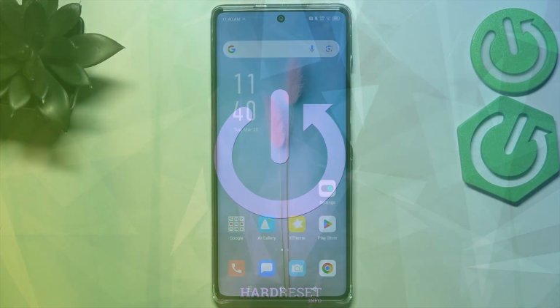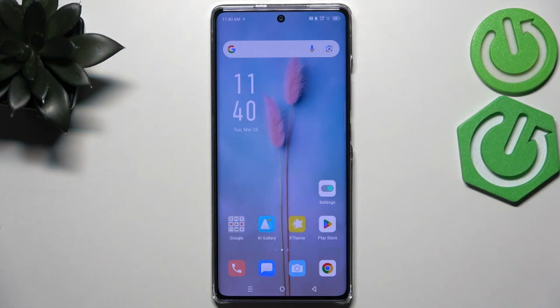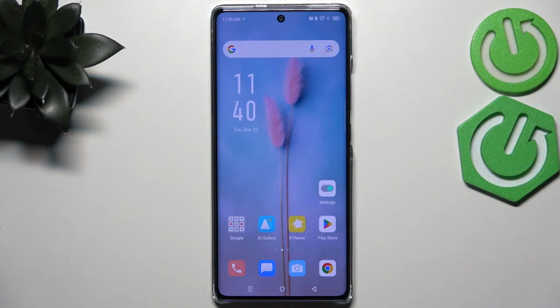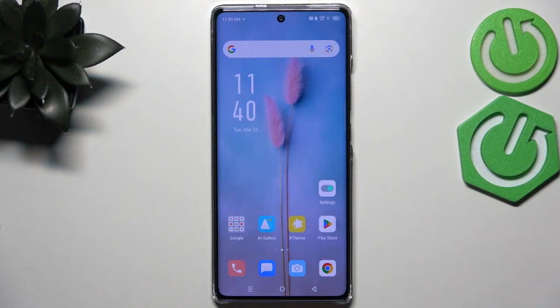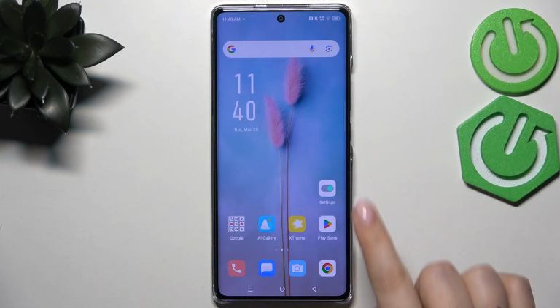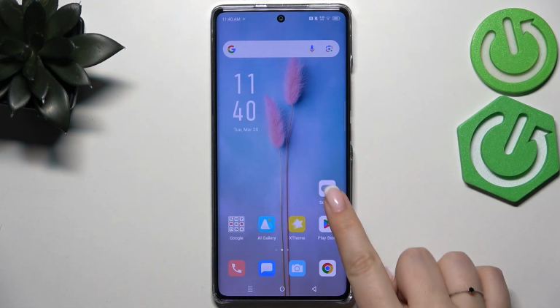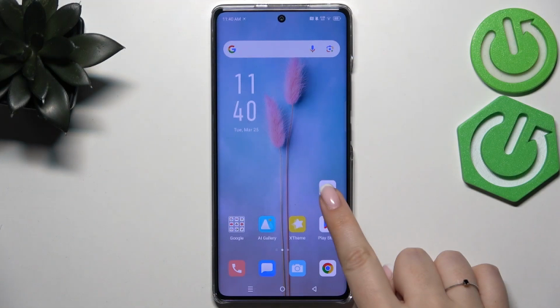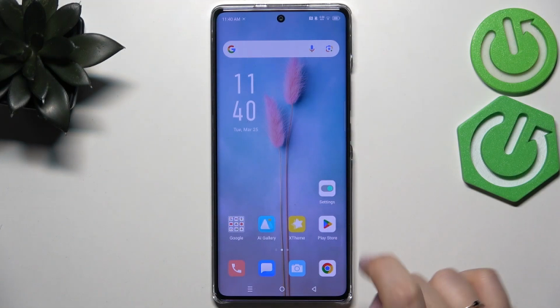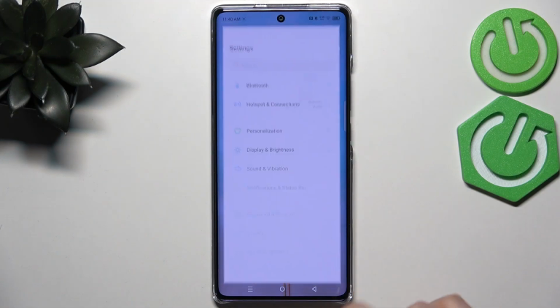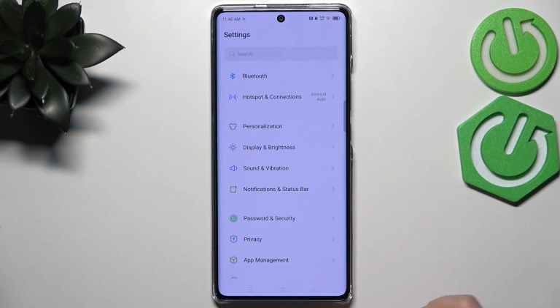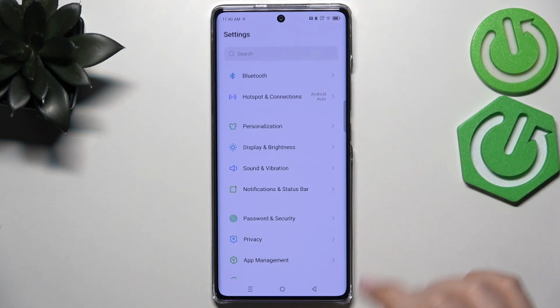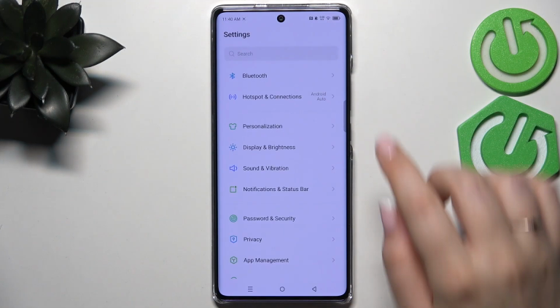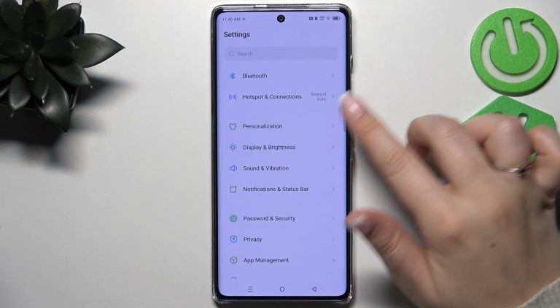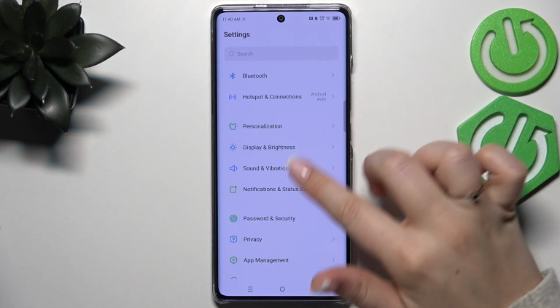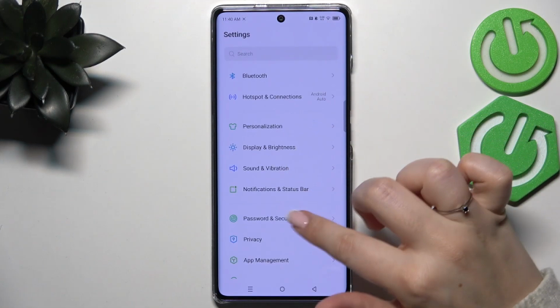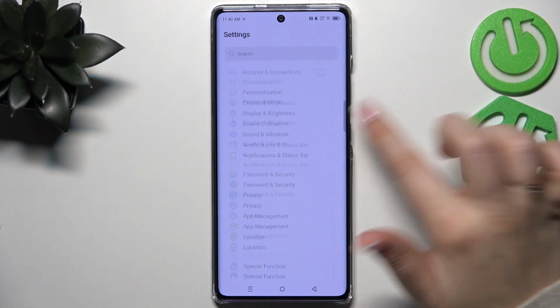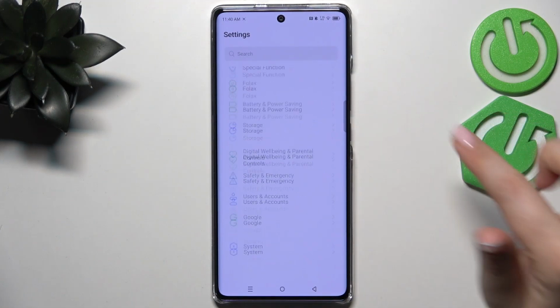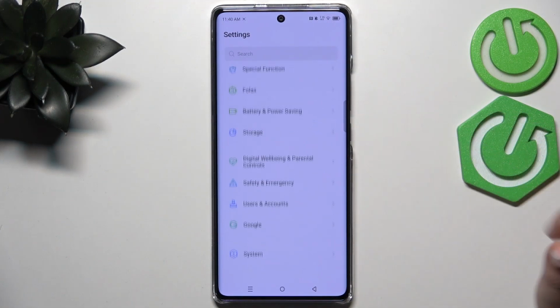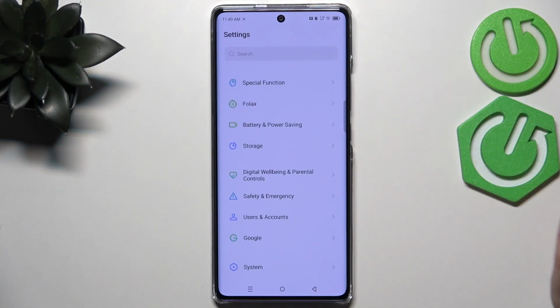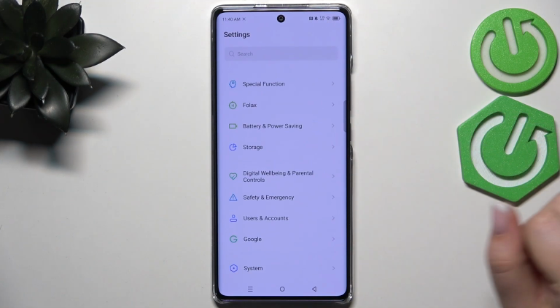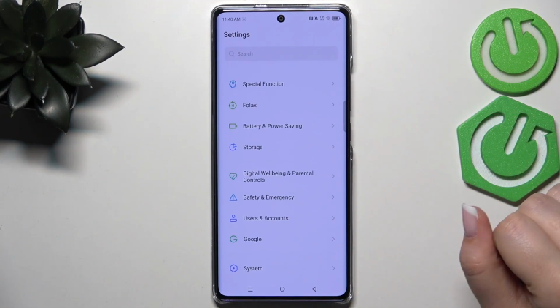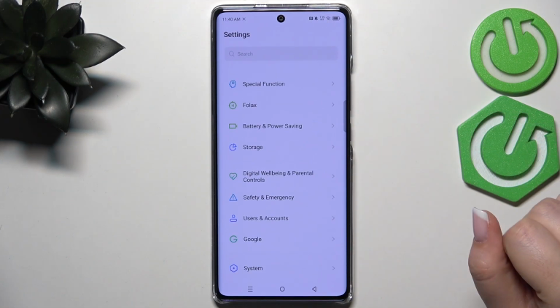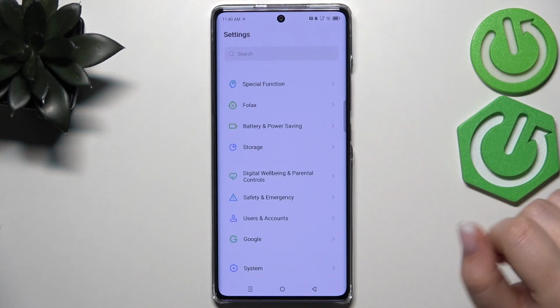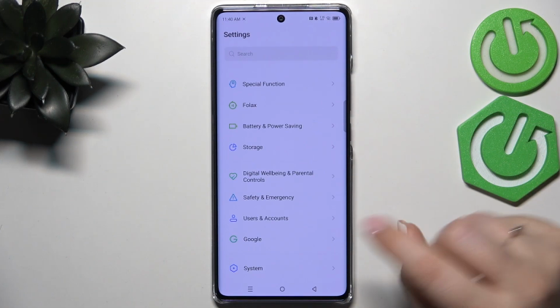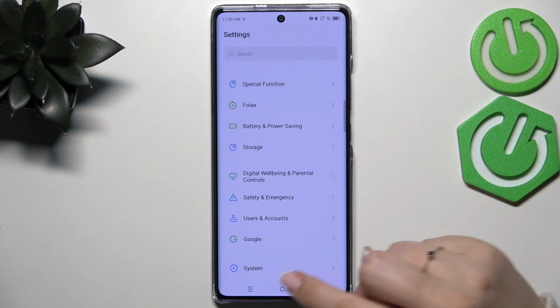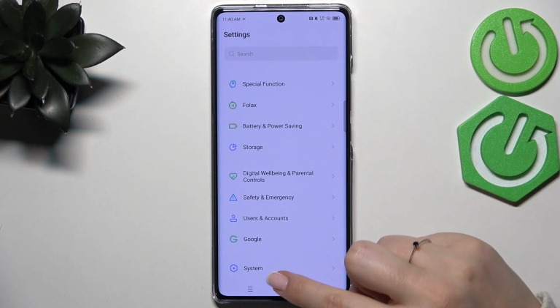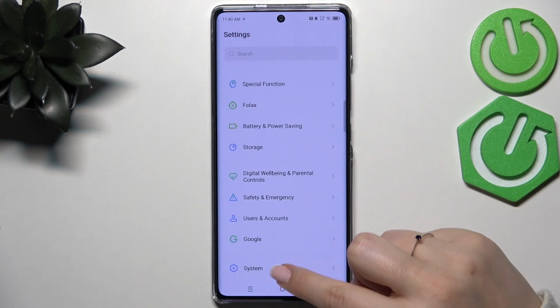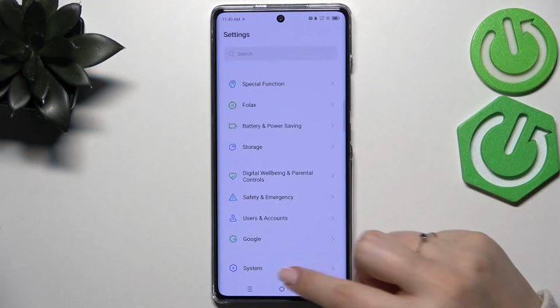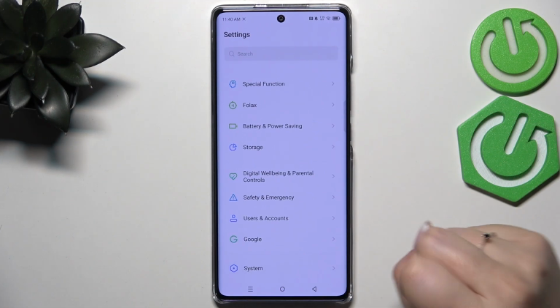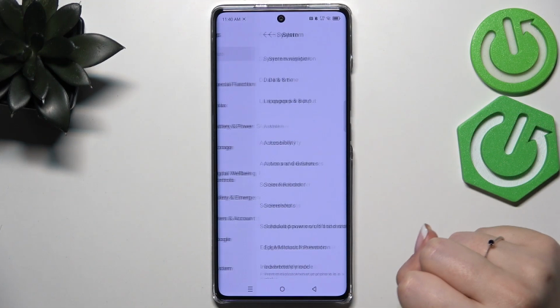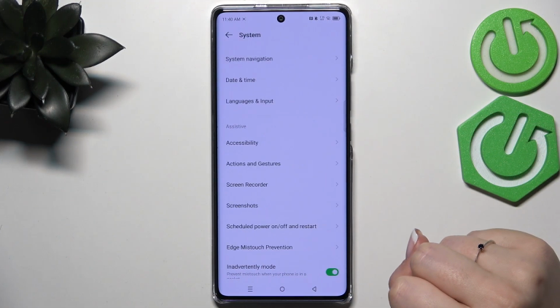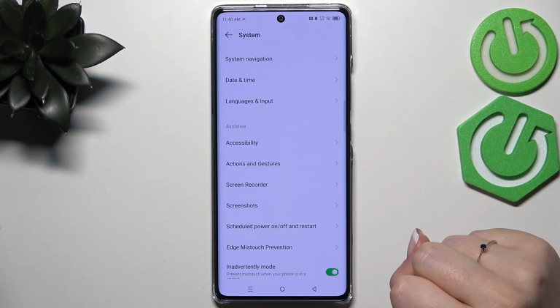So let's start by opening the Settings, and here we have to scroll down to the very bottom to find the System option.